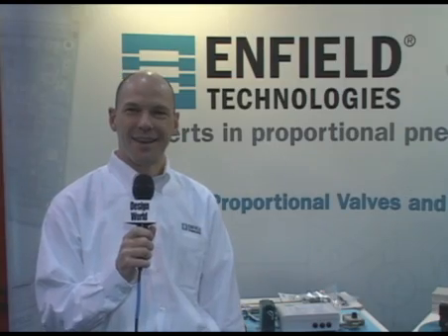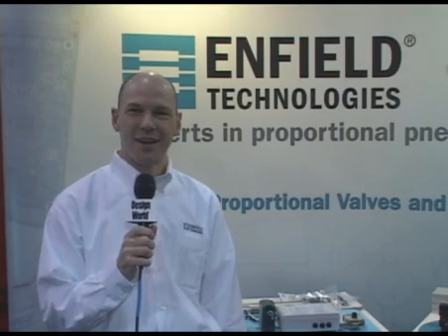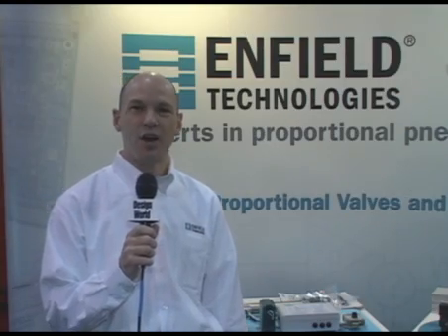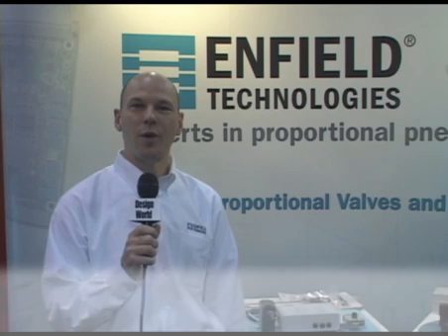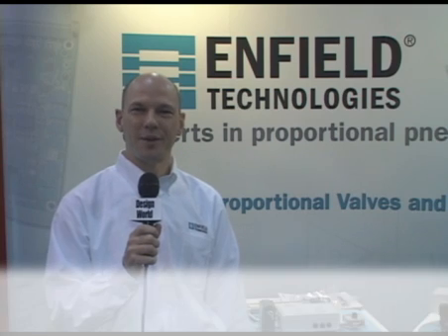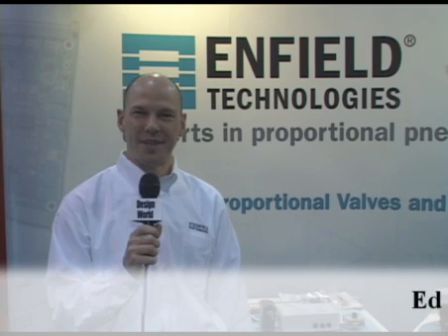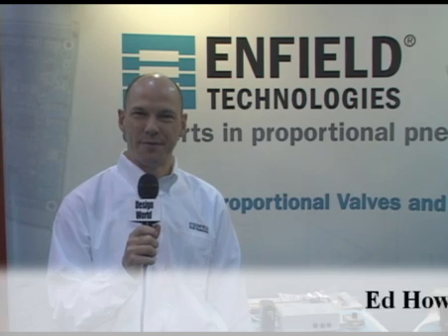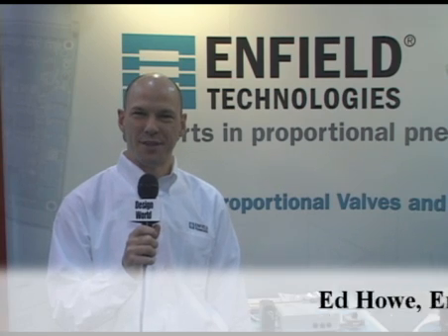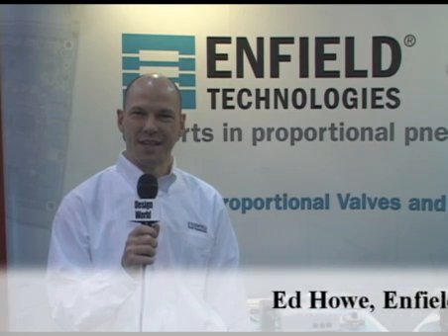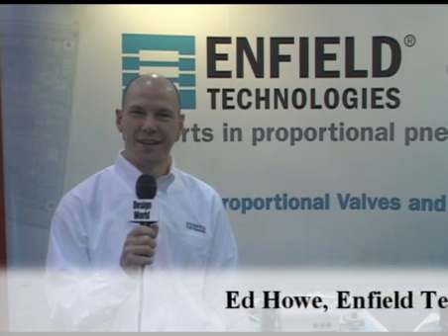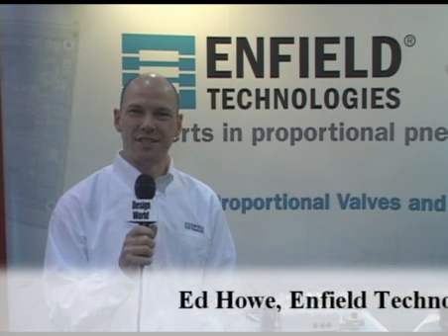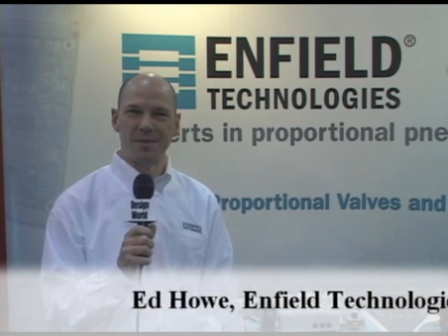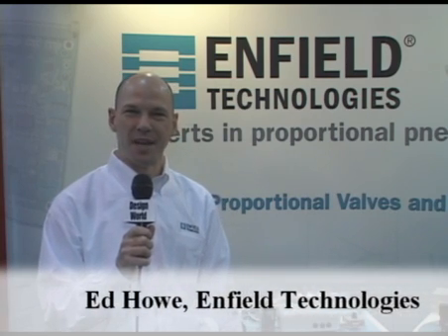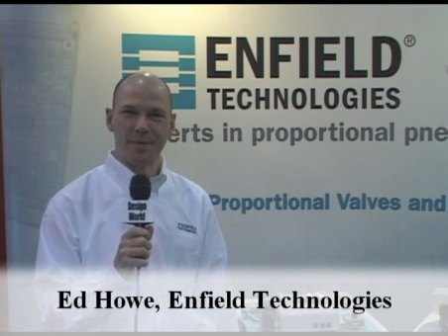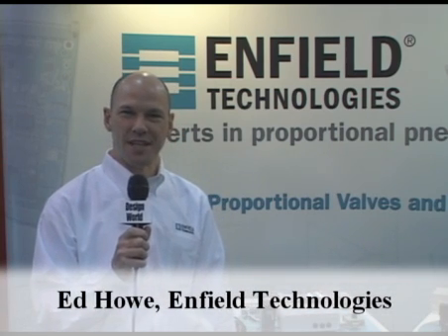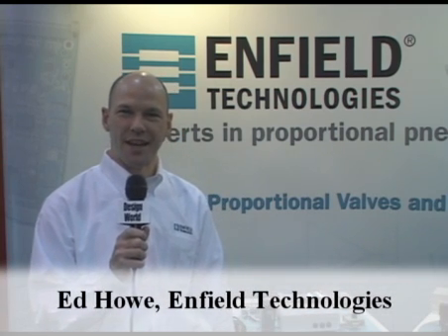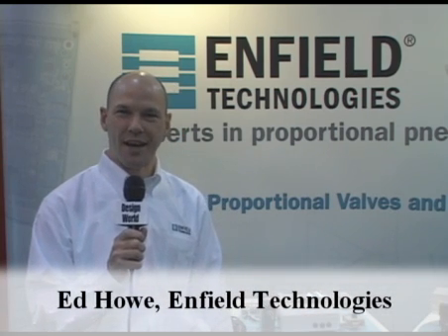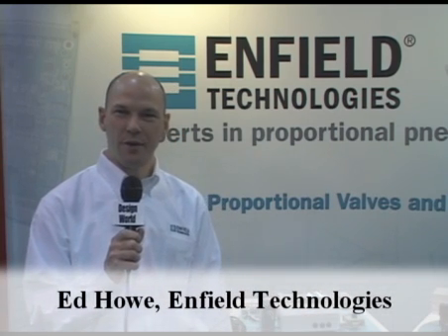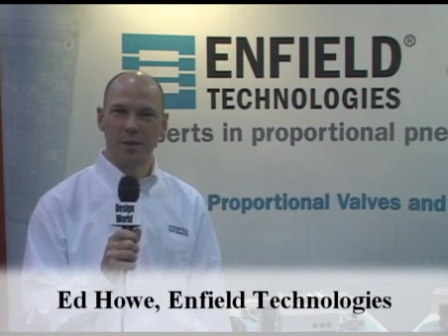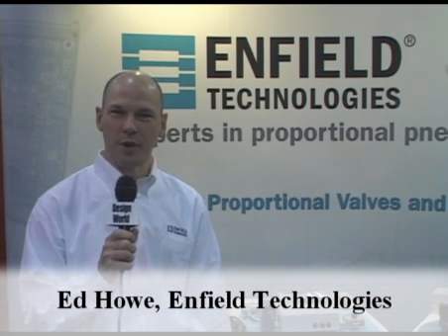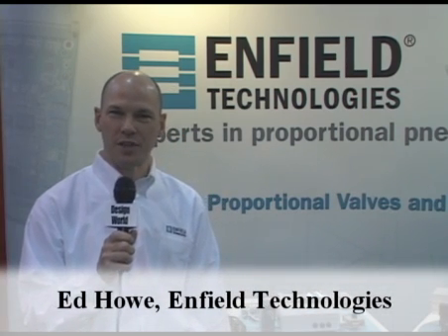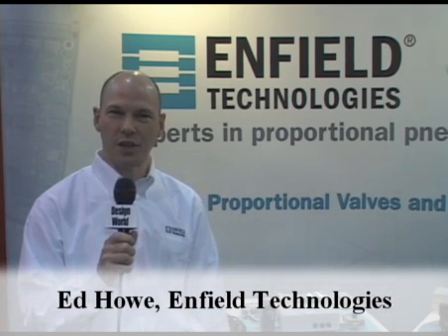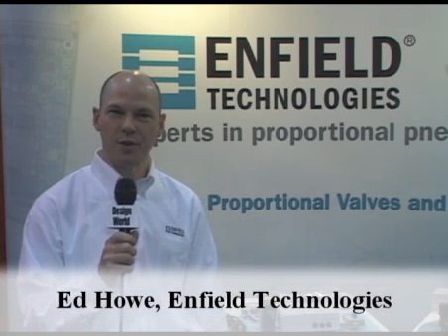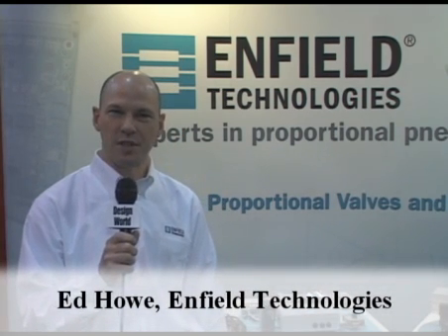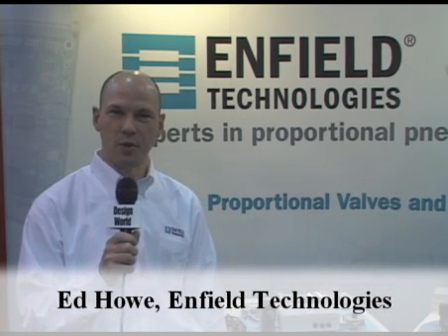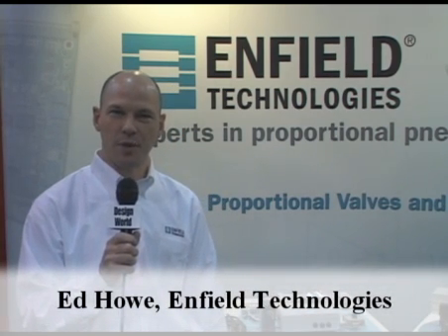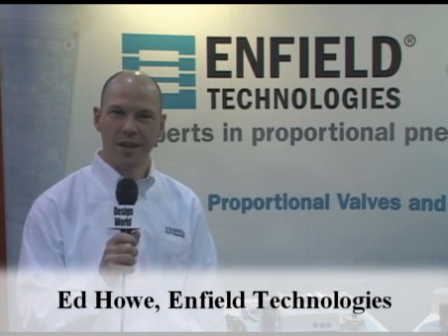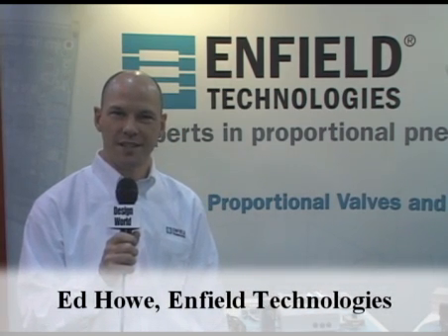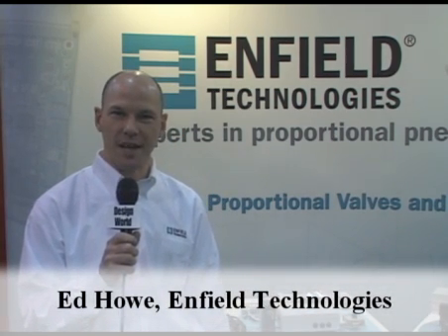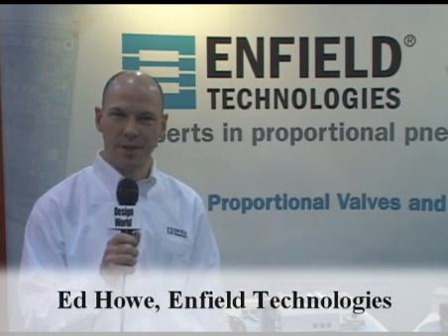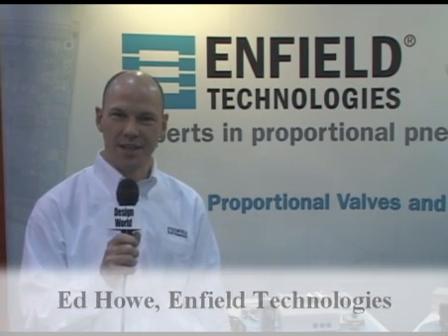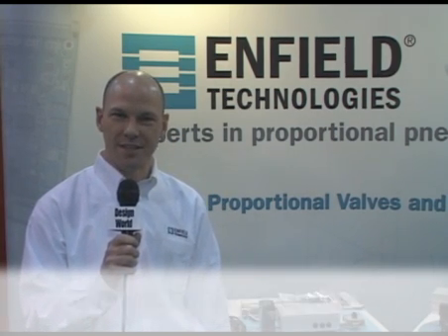Hello, welcome to Enfield Technologies. My name is Ed Howe and we're going to show you some new products and applications.